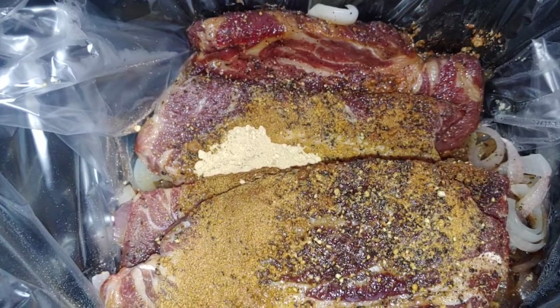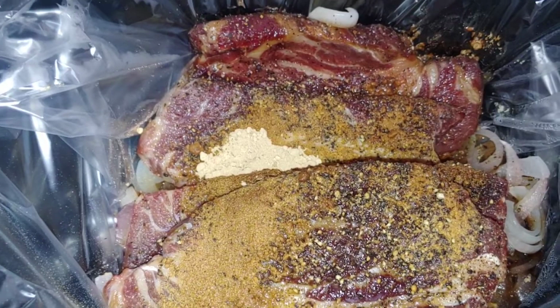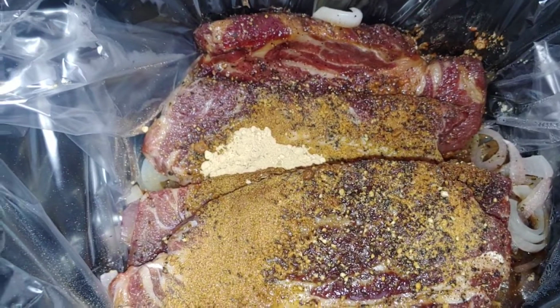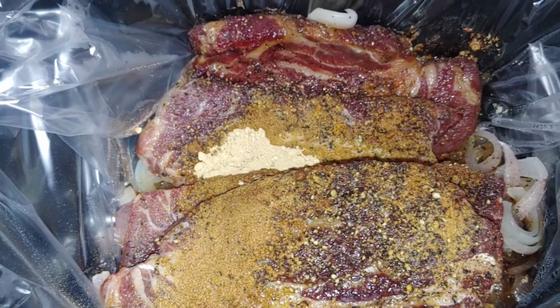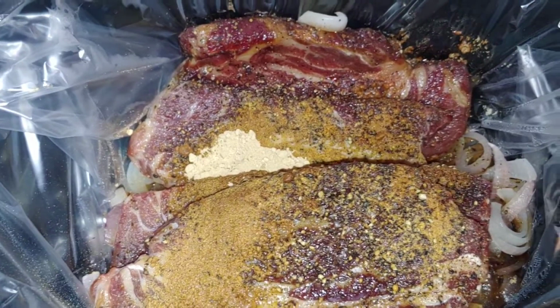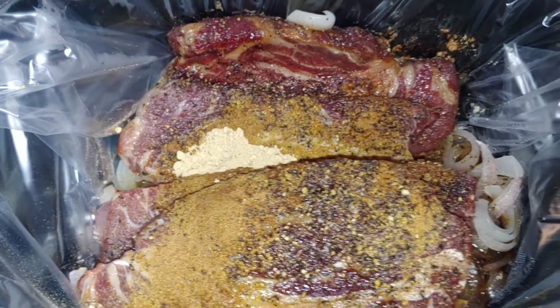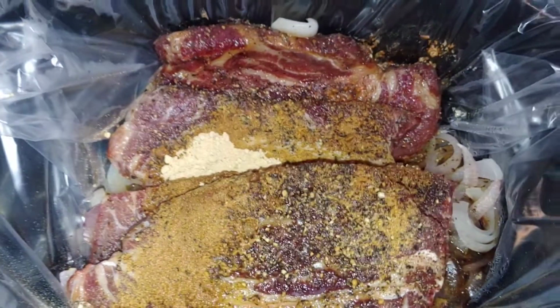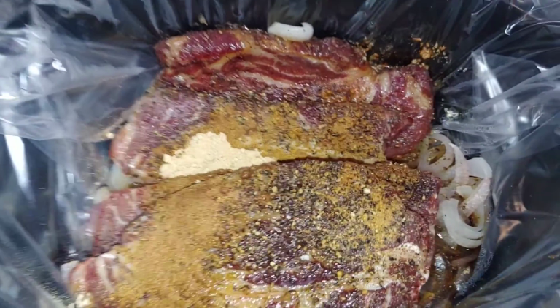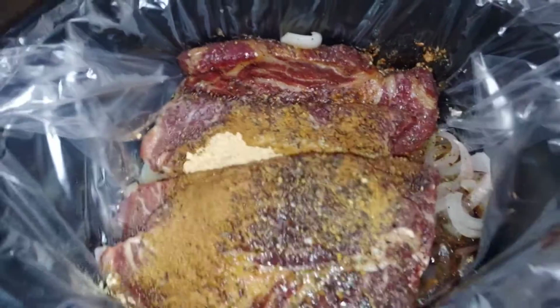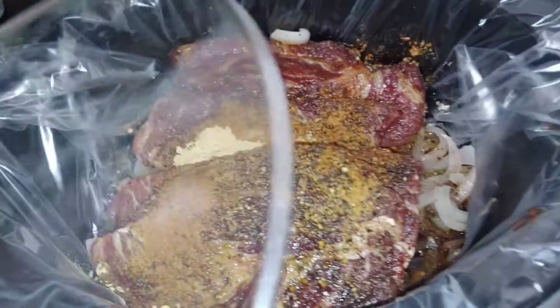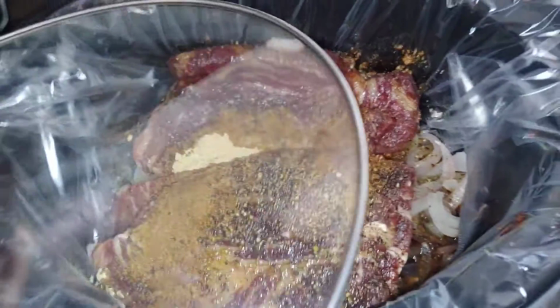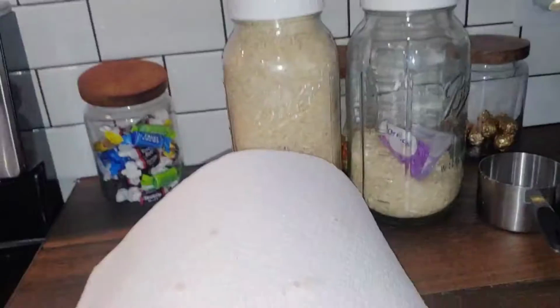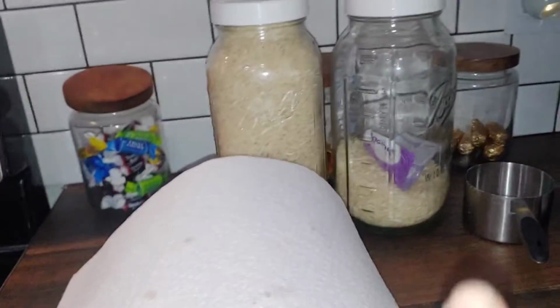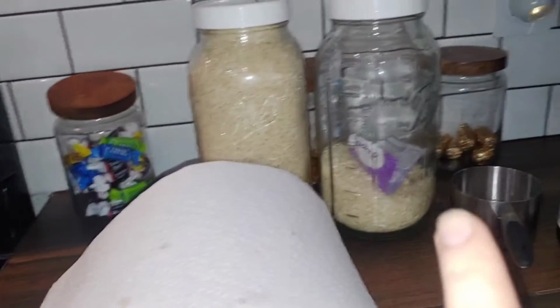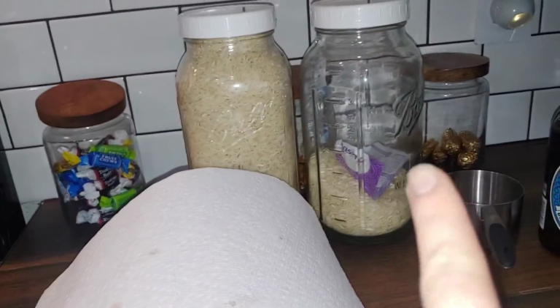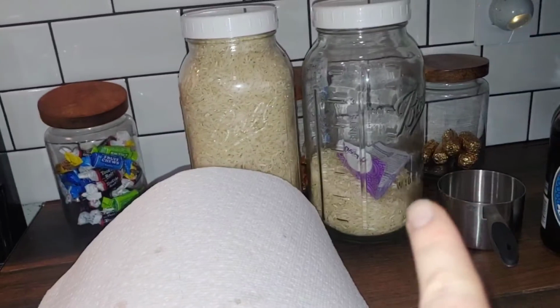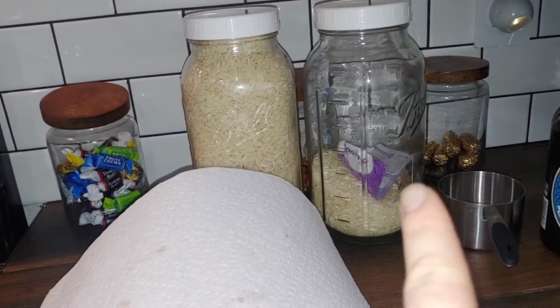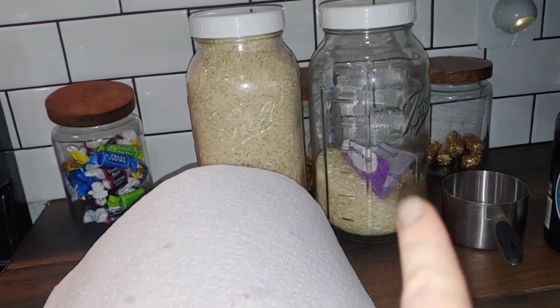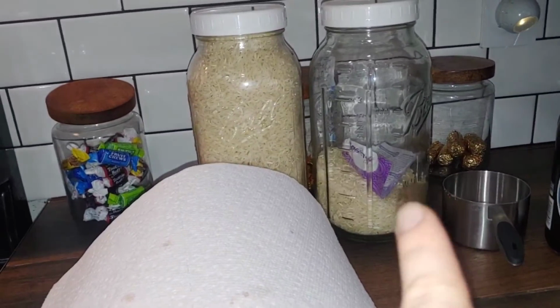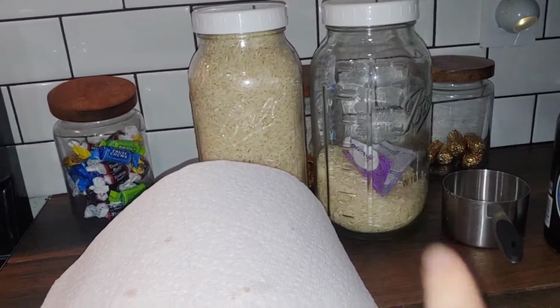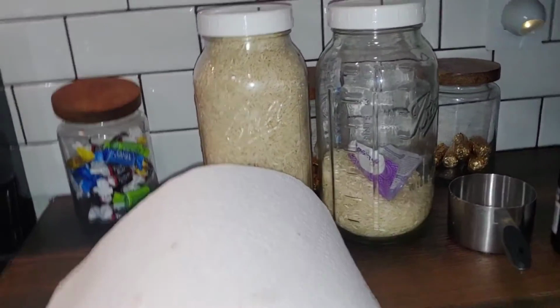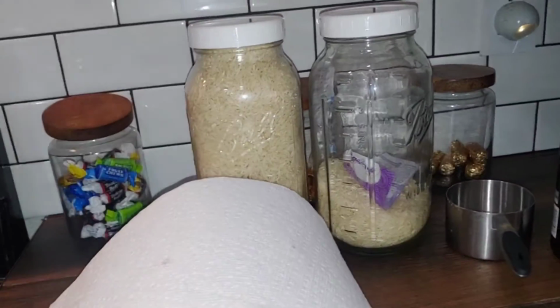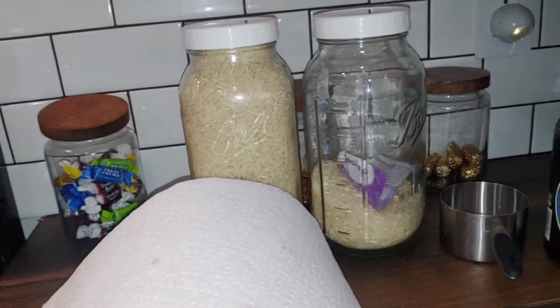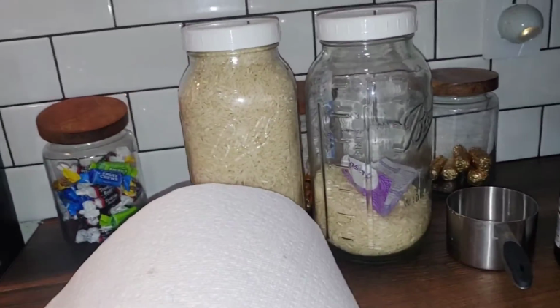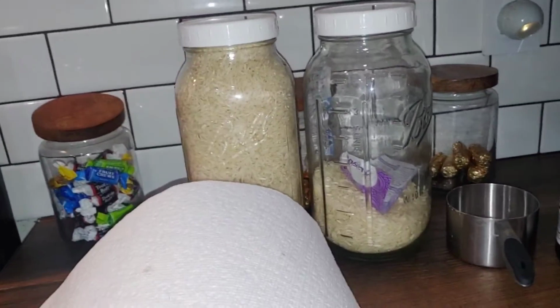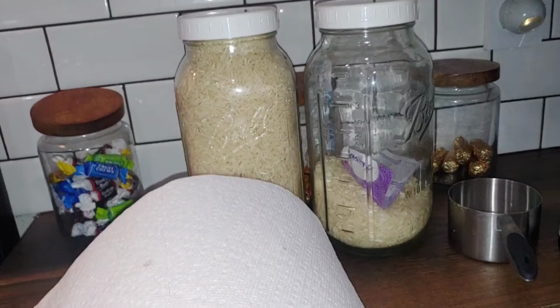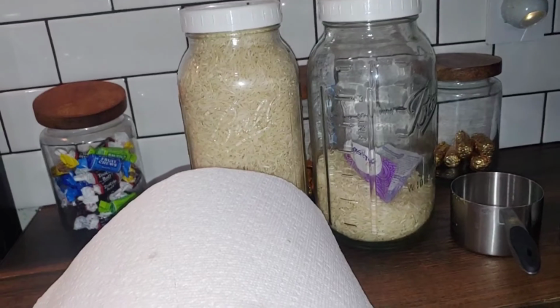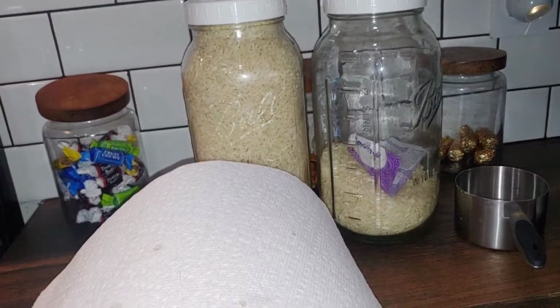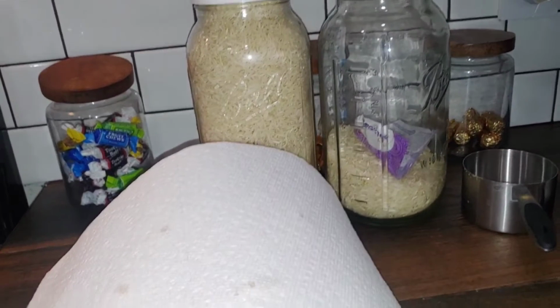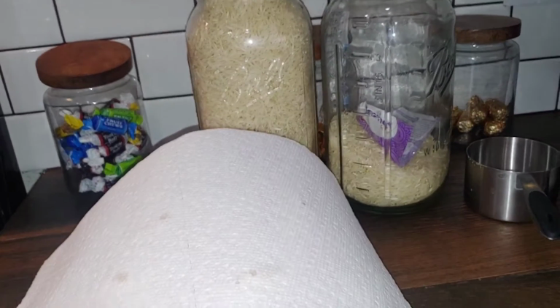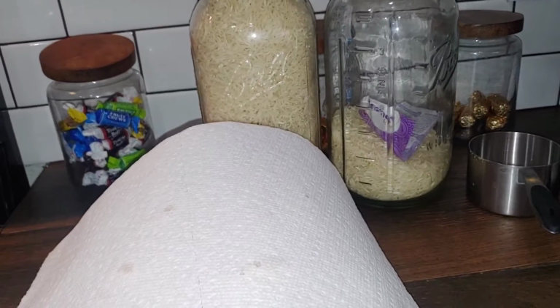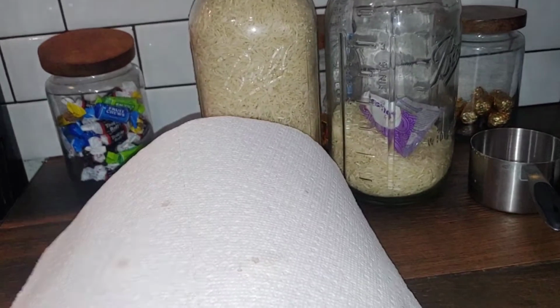Let it cook until it falls apart. I'm going to do rice on the side — usually I do basmati.